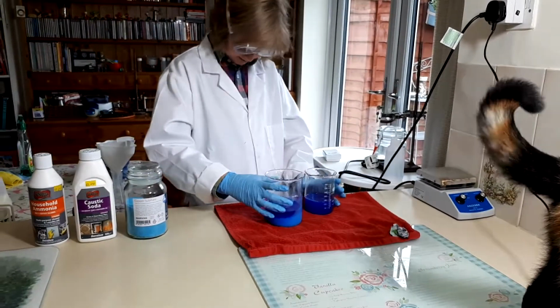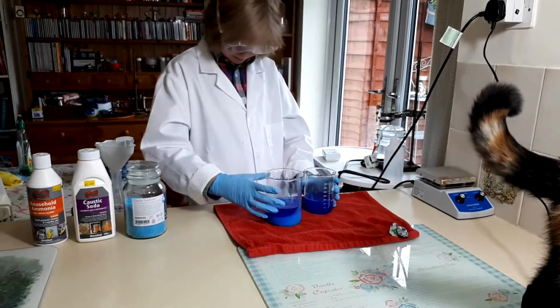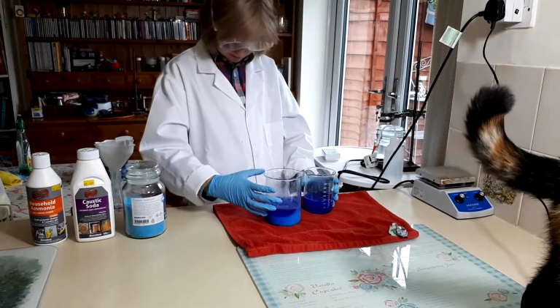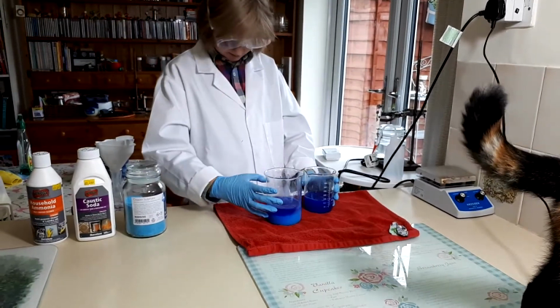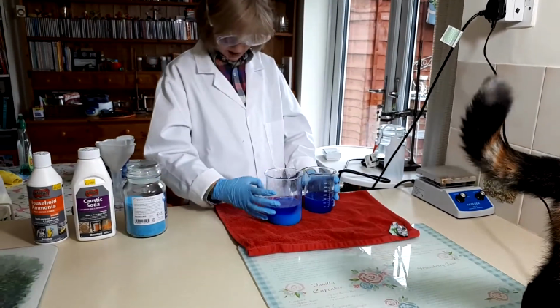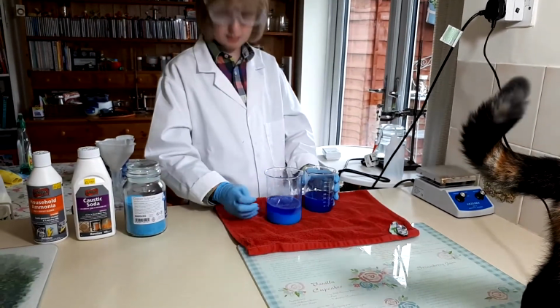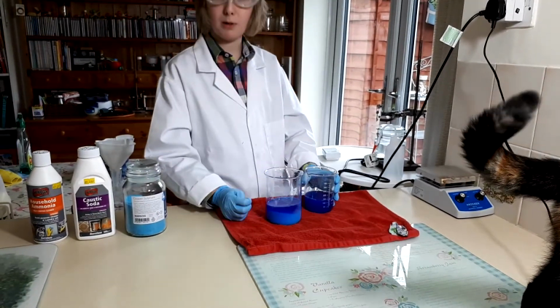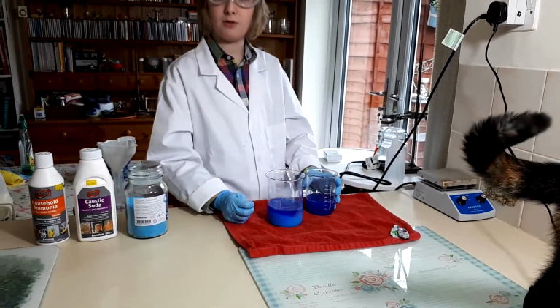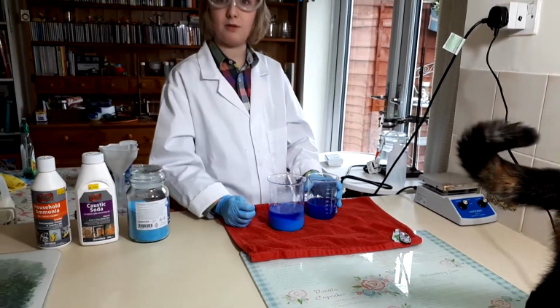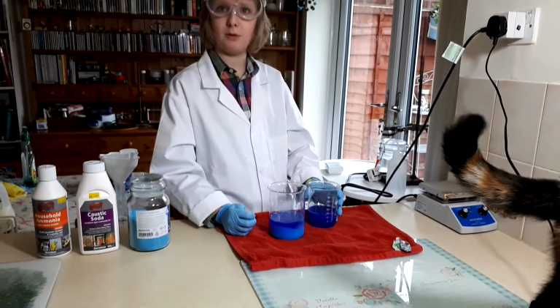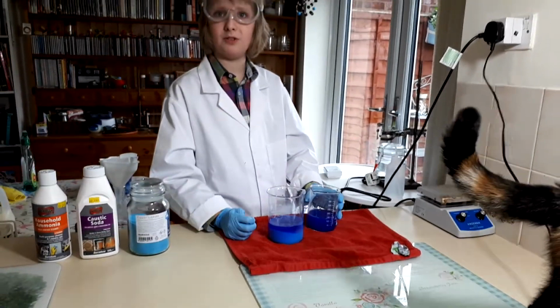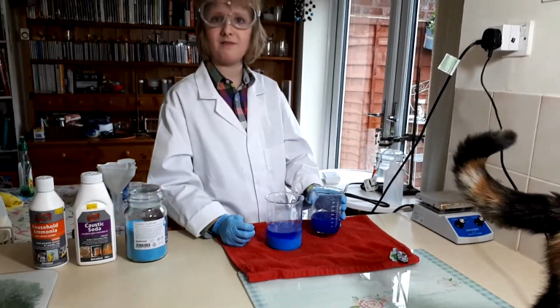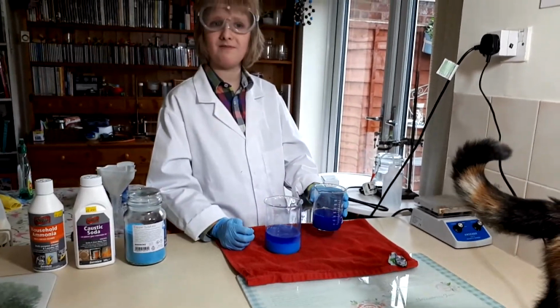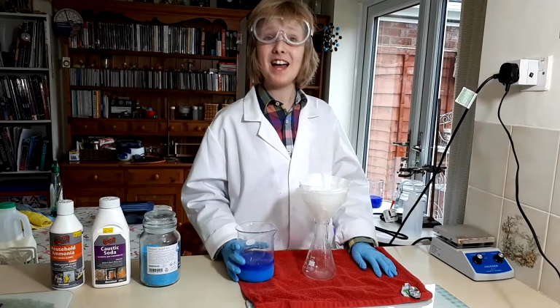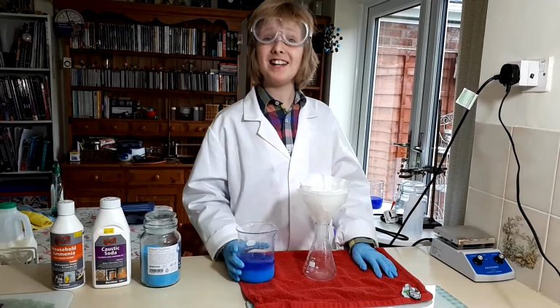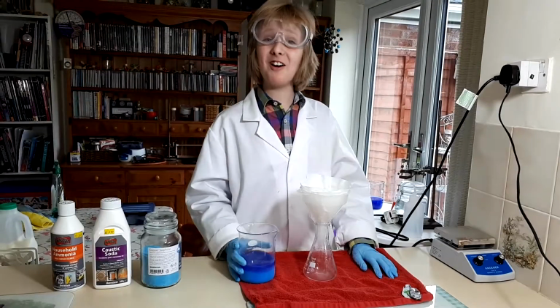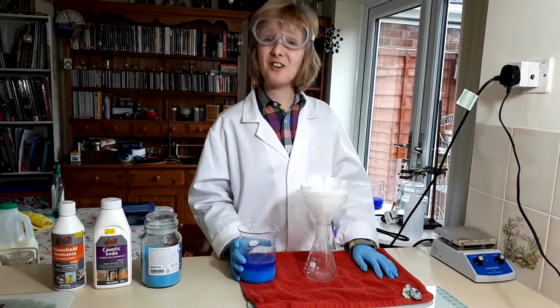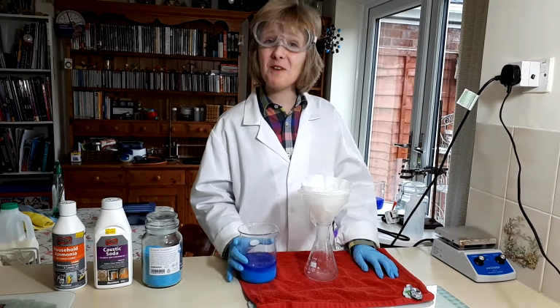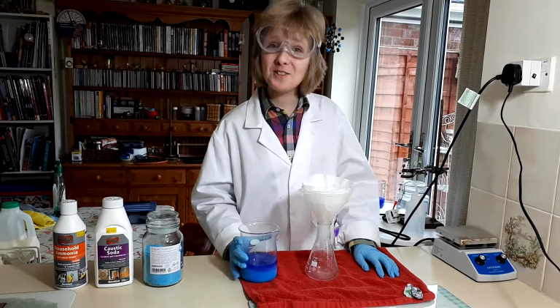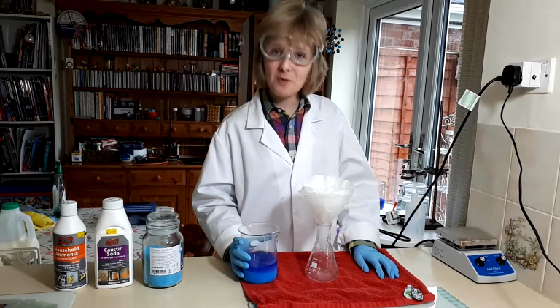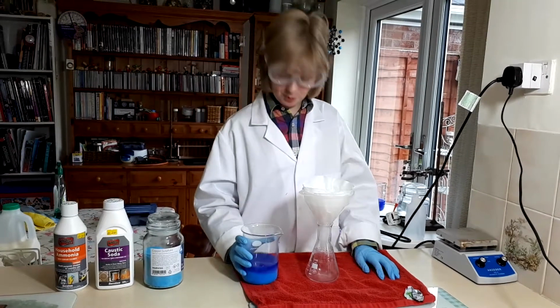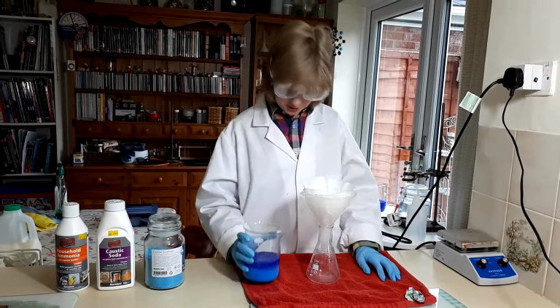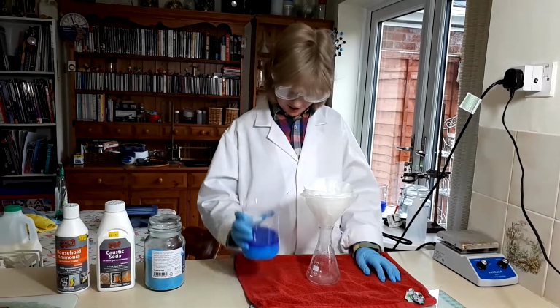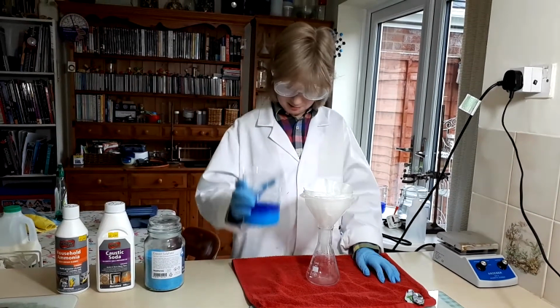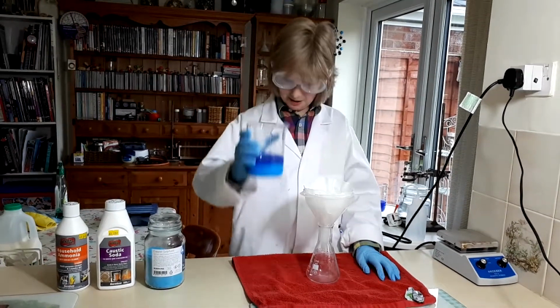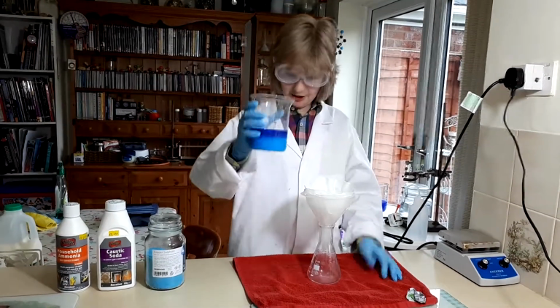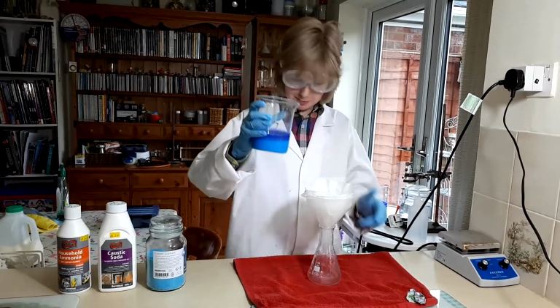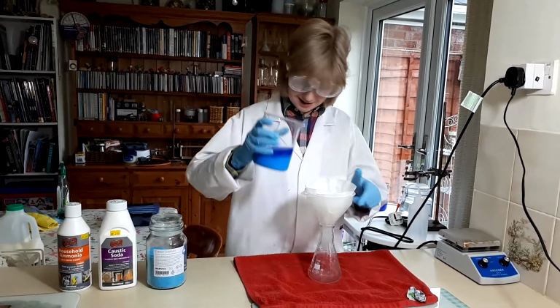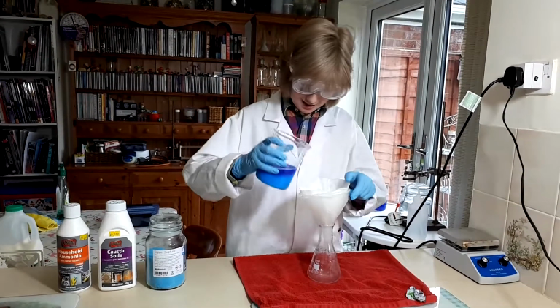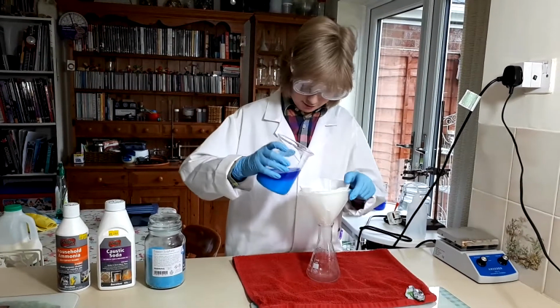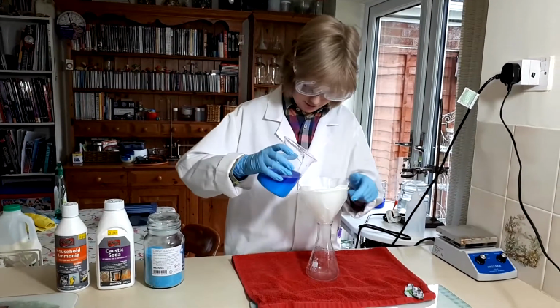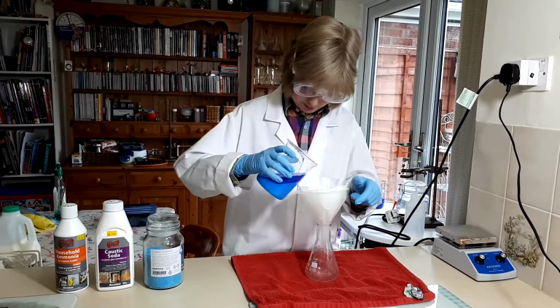I've let all the copper hydroxide sink to the bottom. Now what I'm going to do is decant off most of the water. Now I've got most of the water out, I'm going to pass it through a filter.